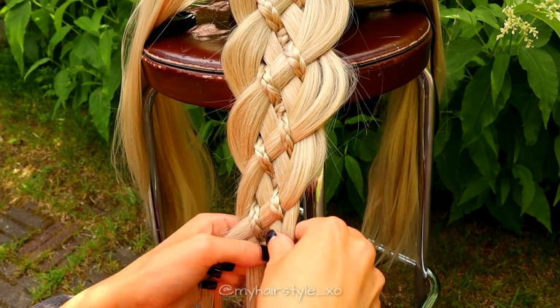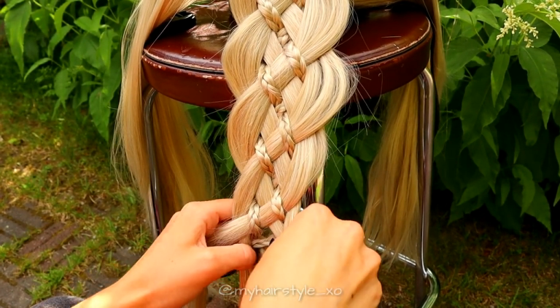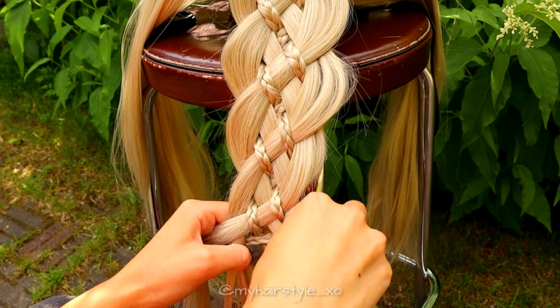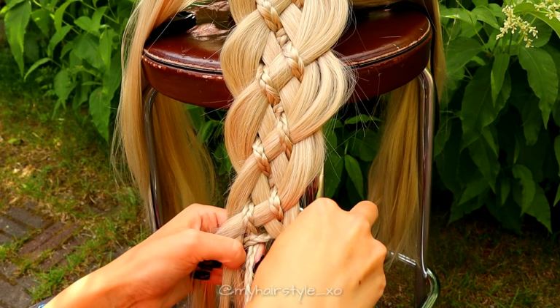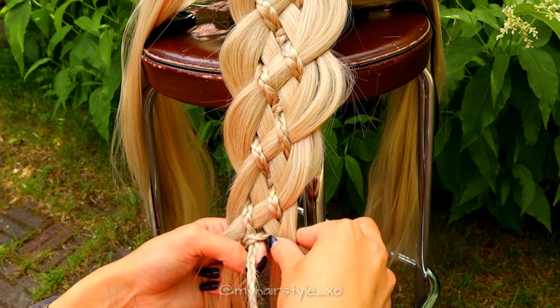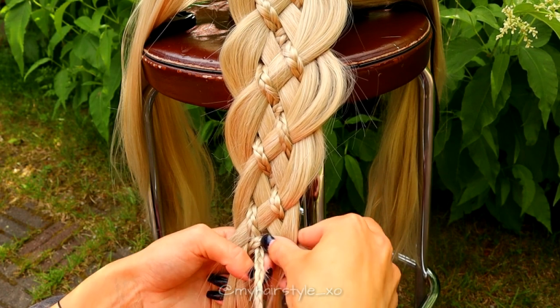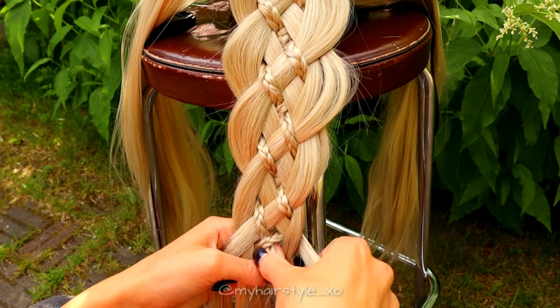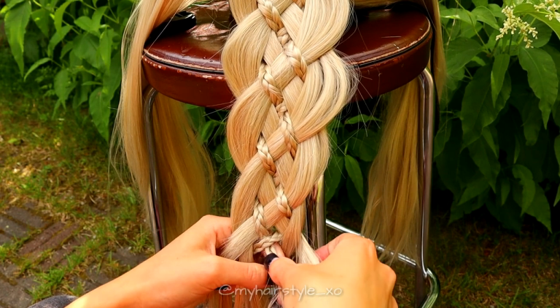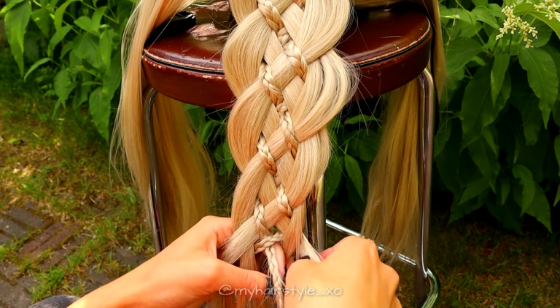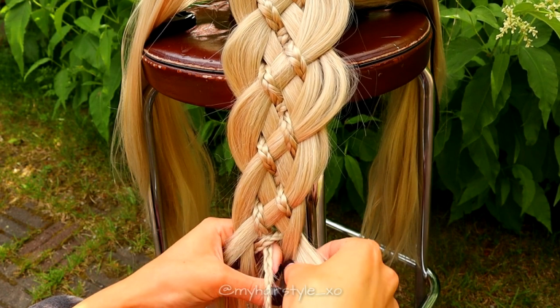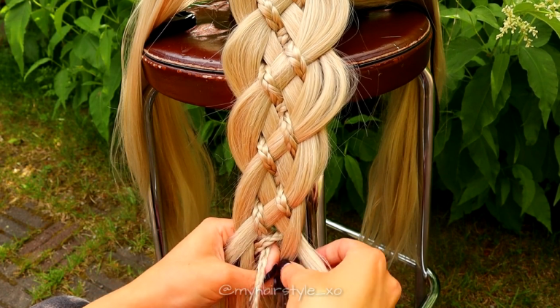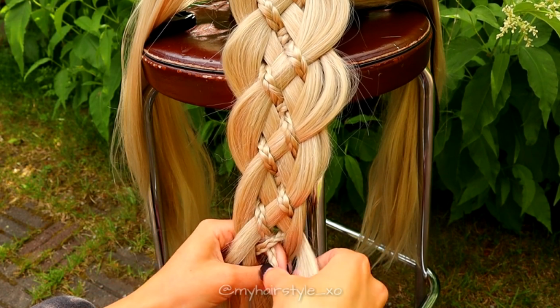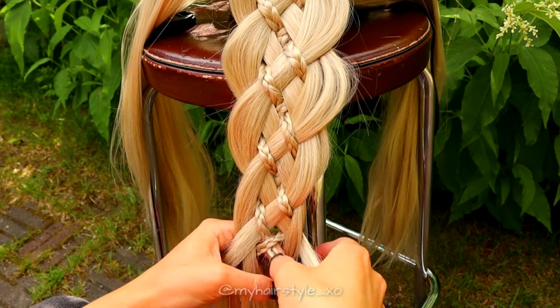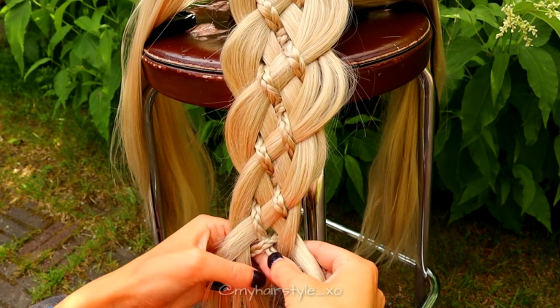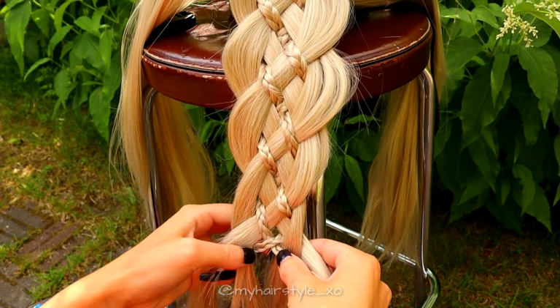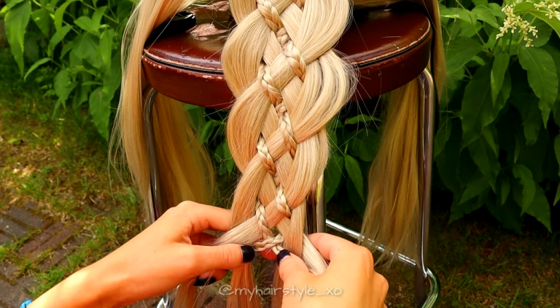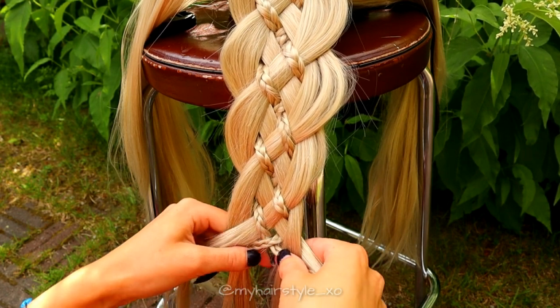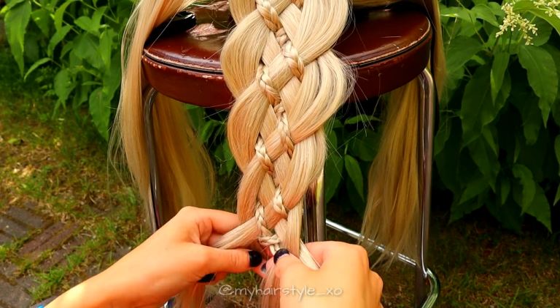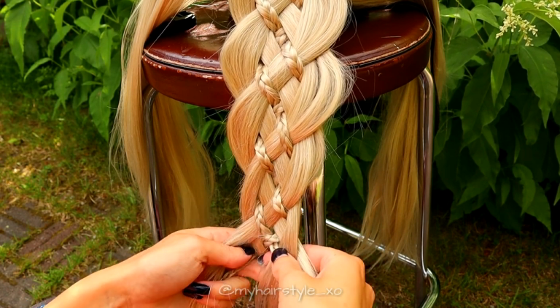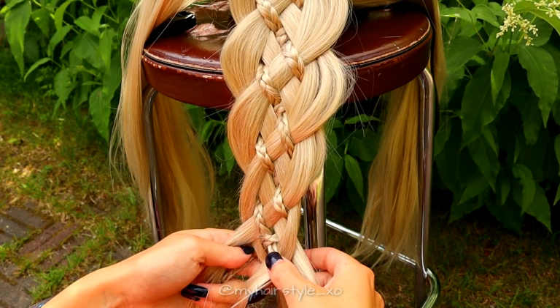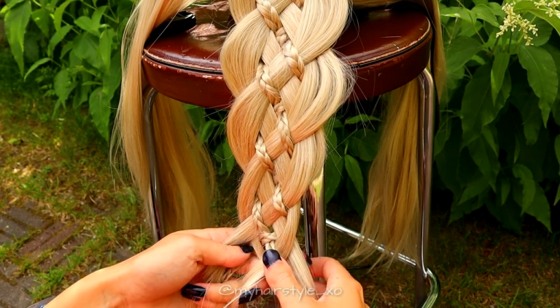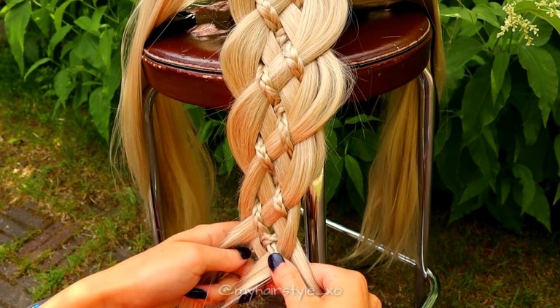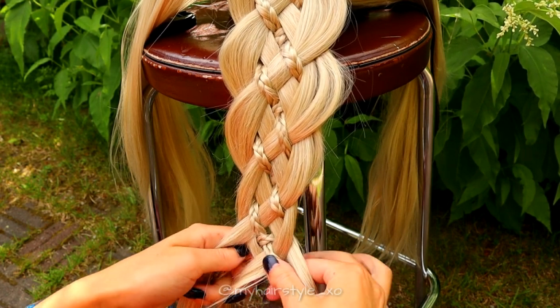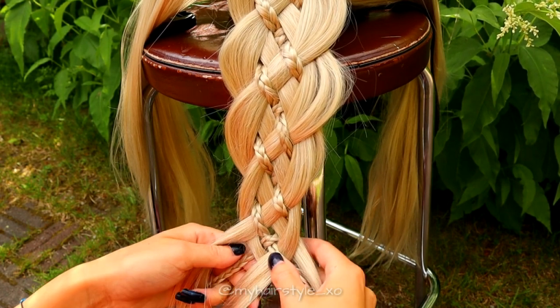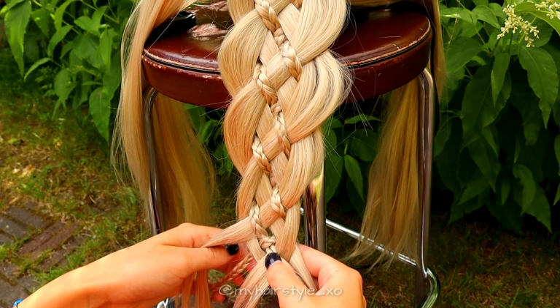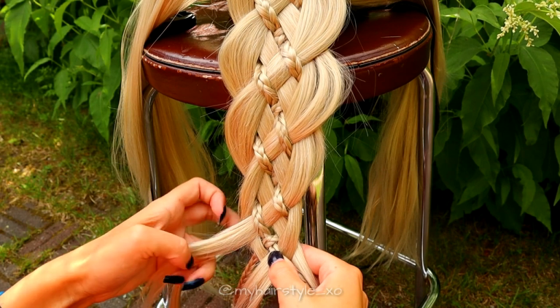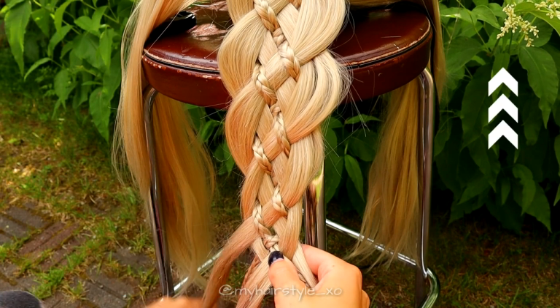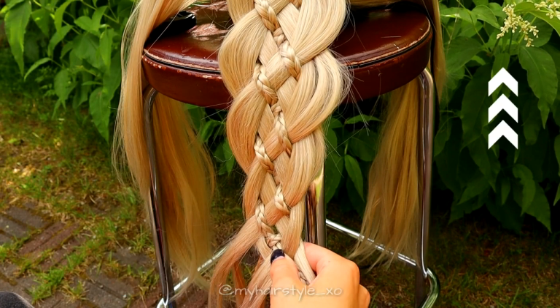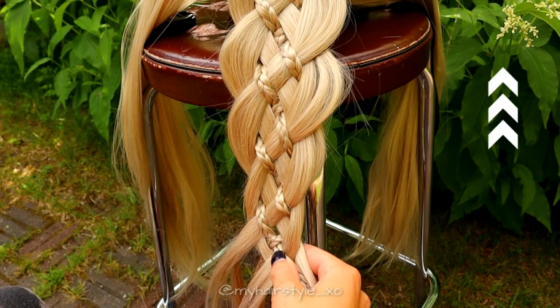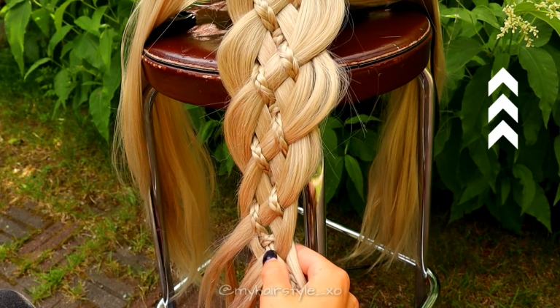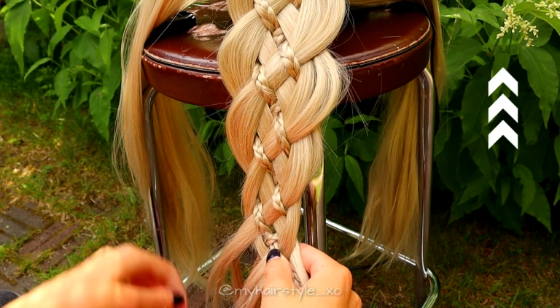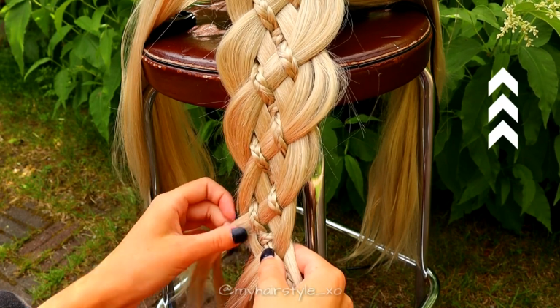If you need a more detailed tutorial about this hairstyle, I suggest you watch this tutorial.